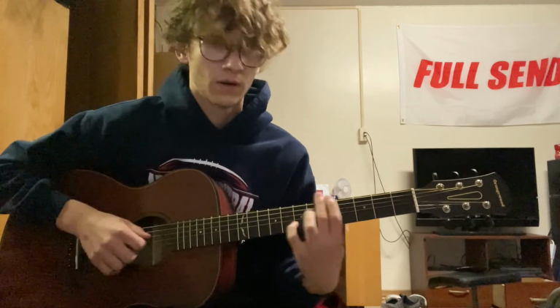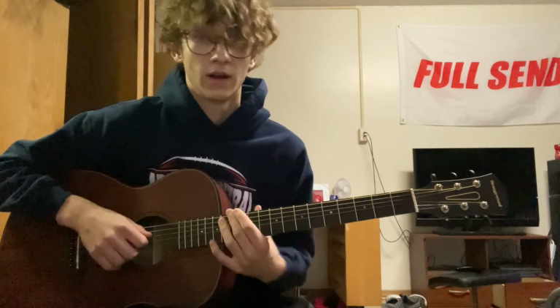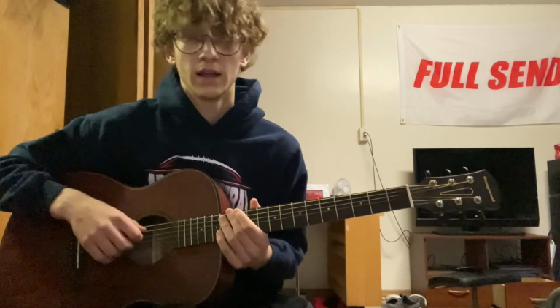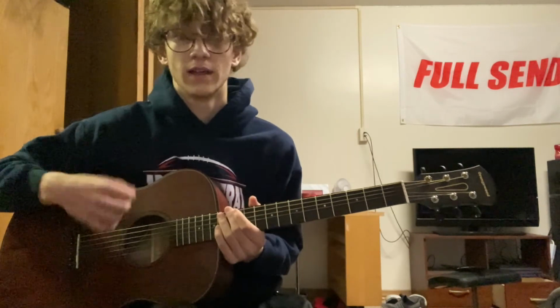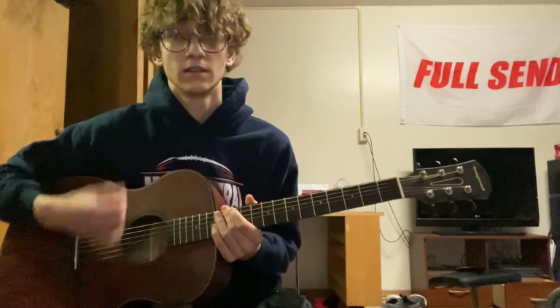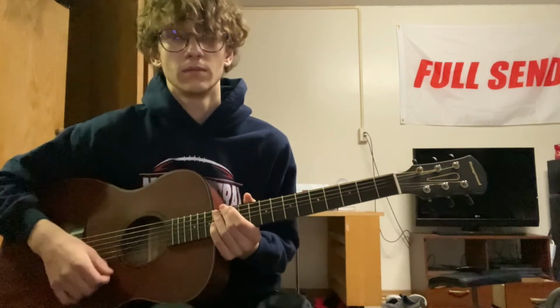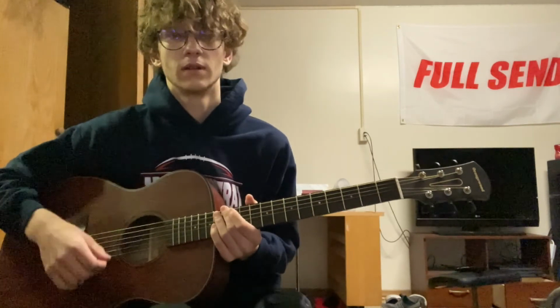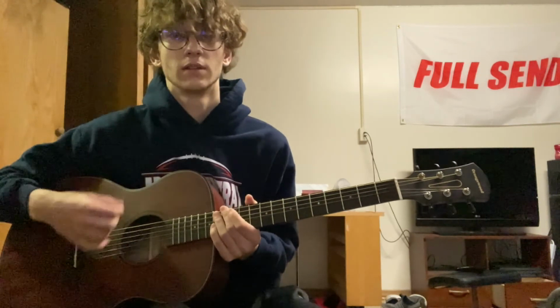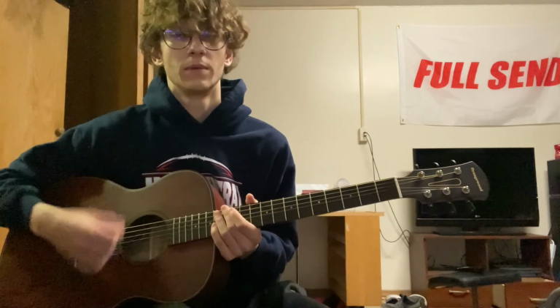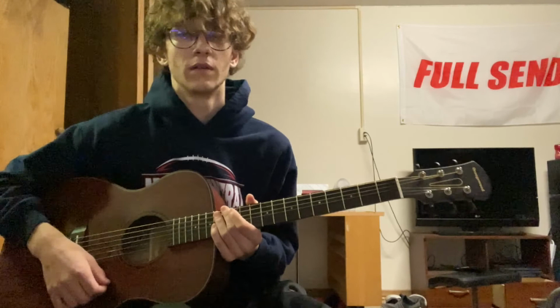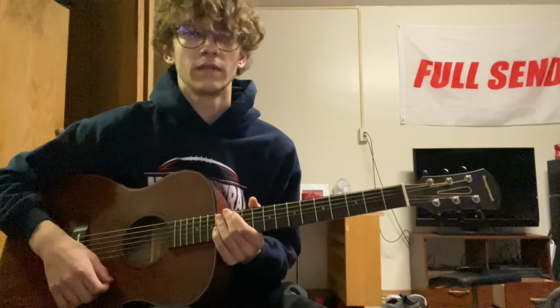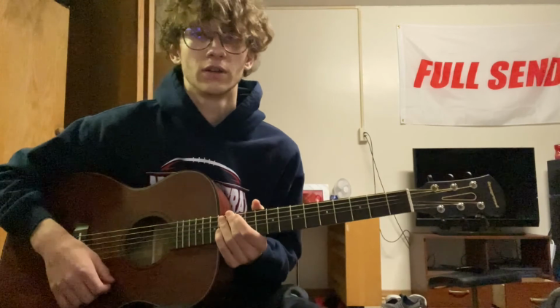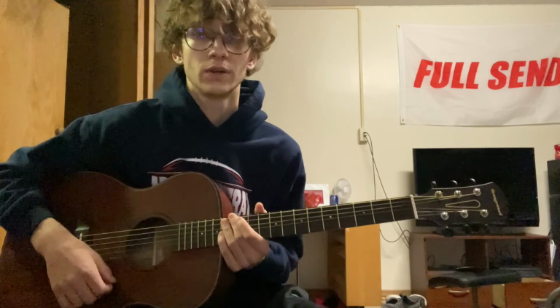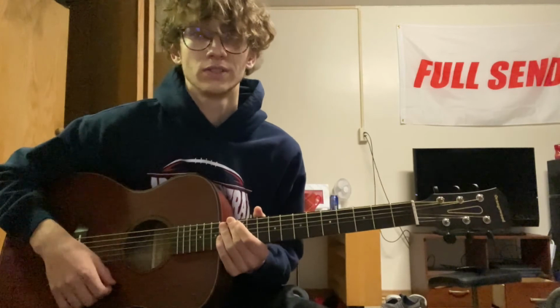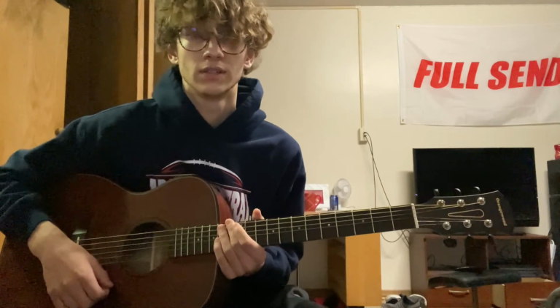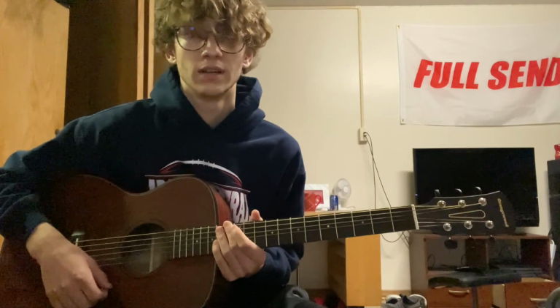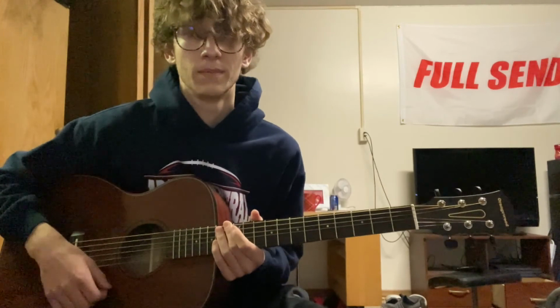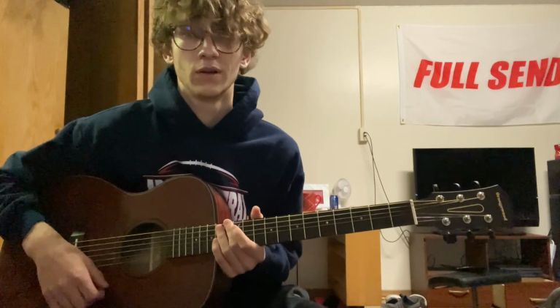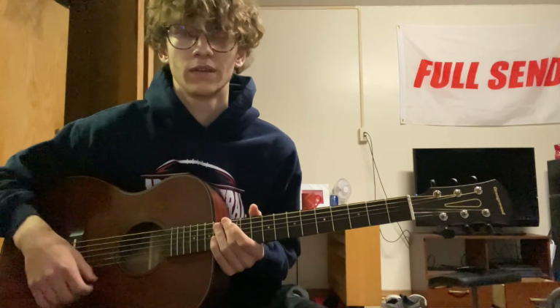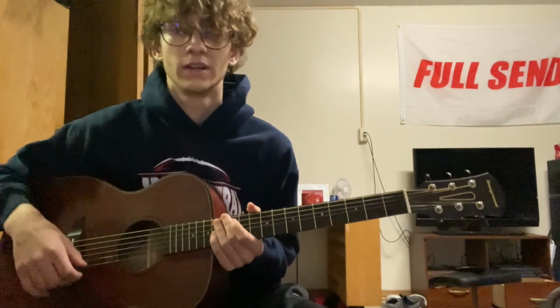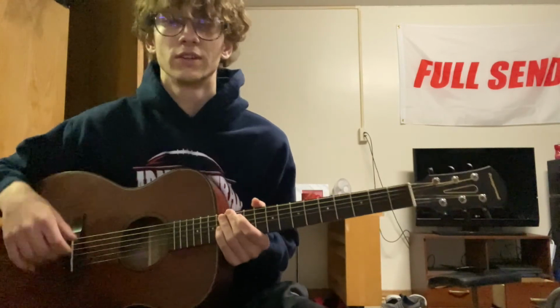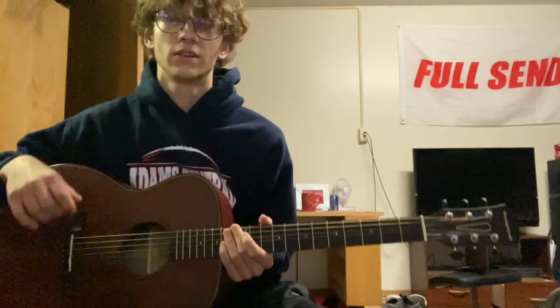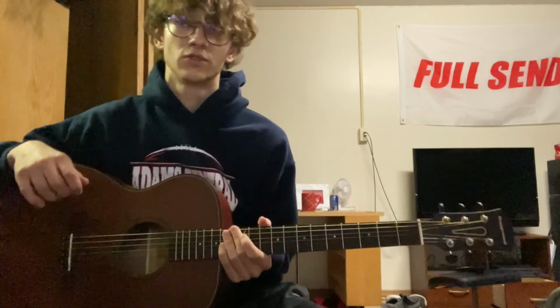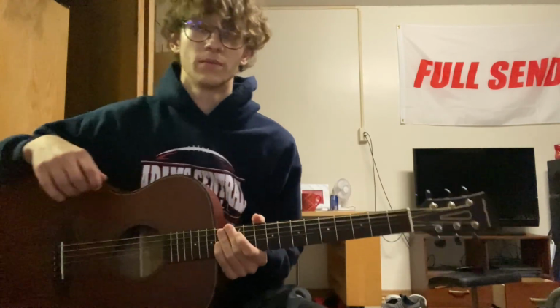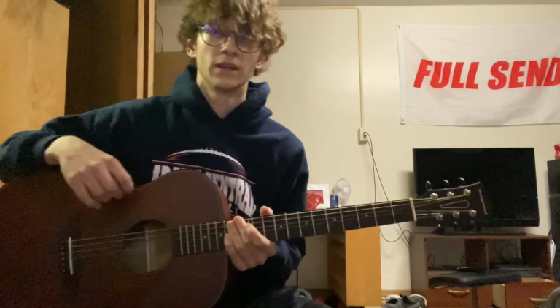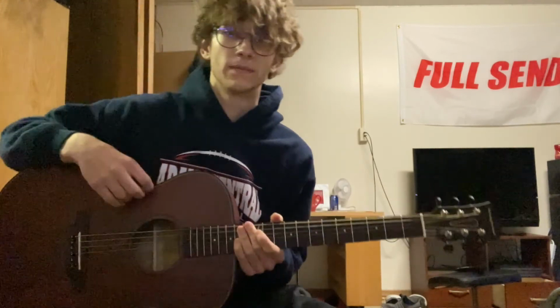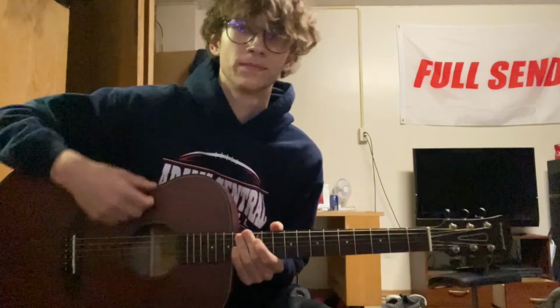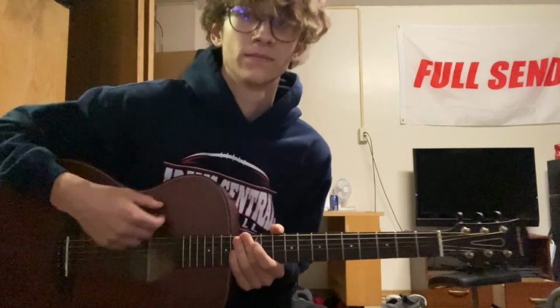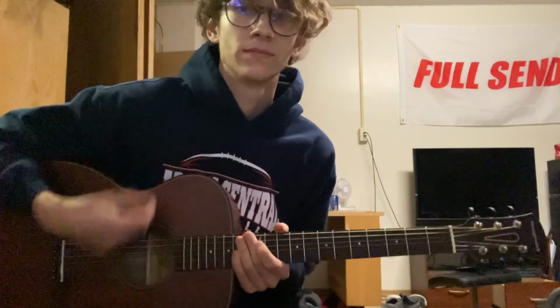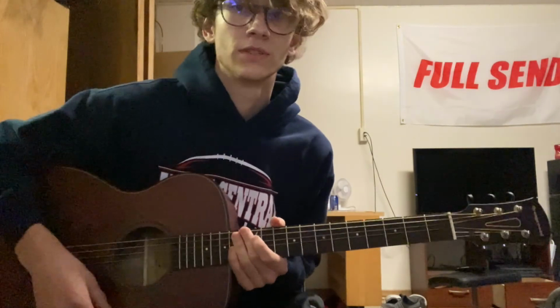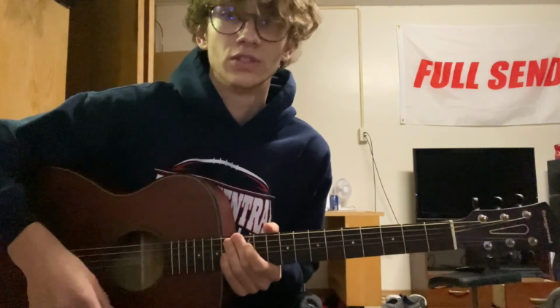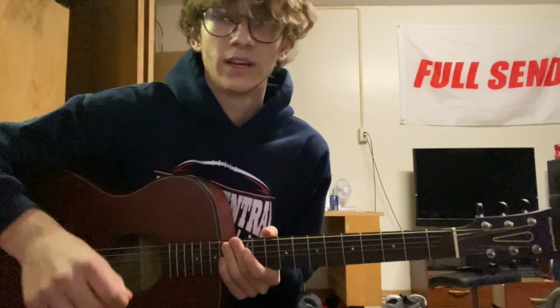All right, and that's it. Let me know if you have any questions, and let me know if you have any other songs you want me to teach you guys.